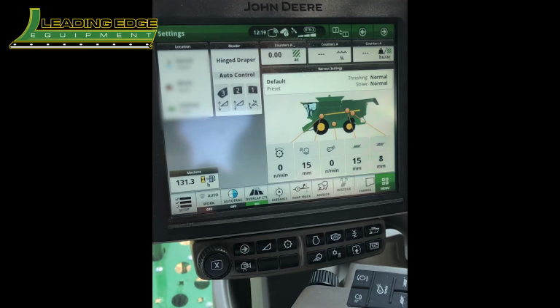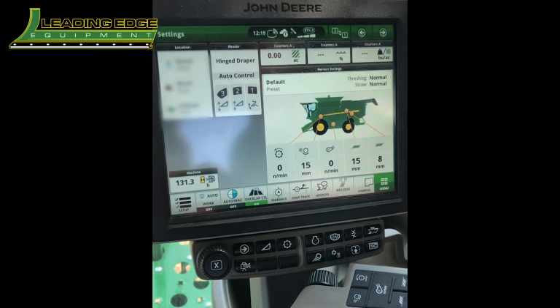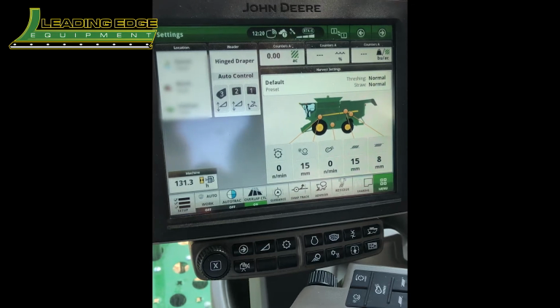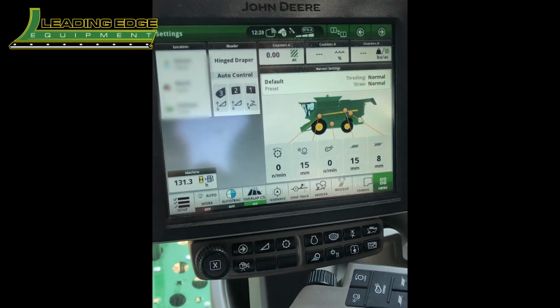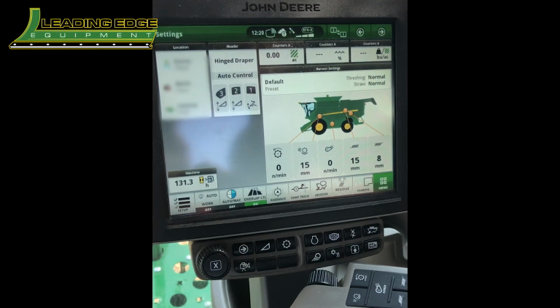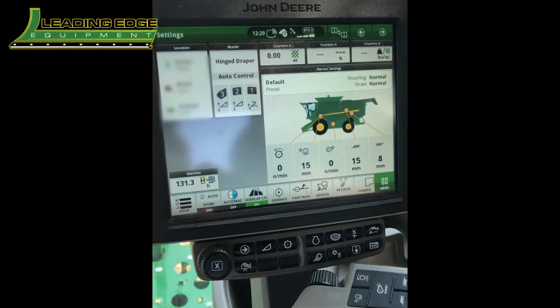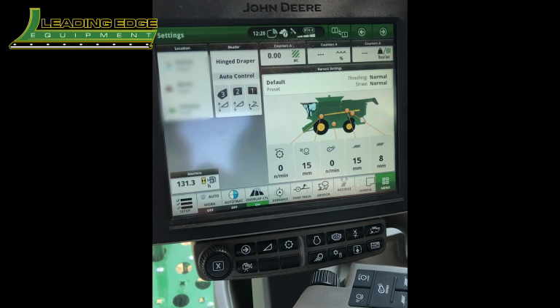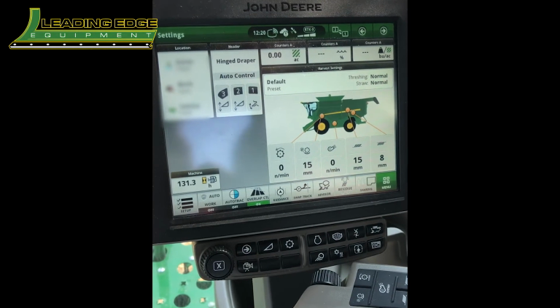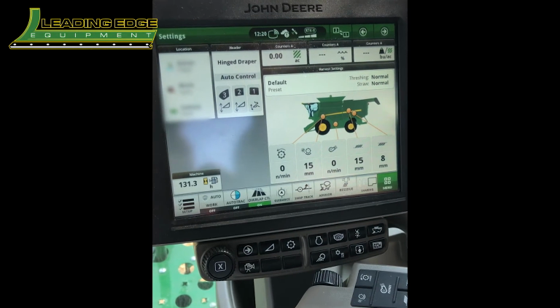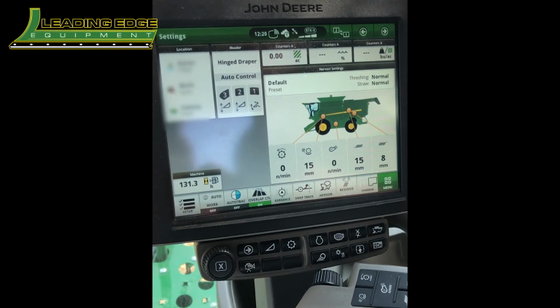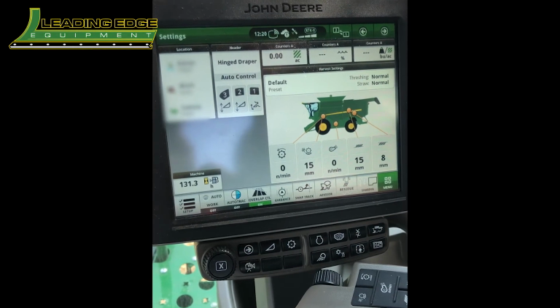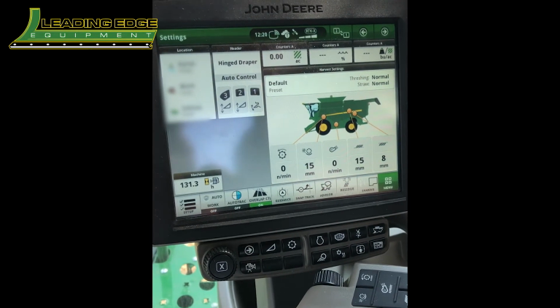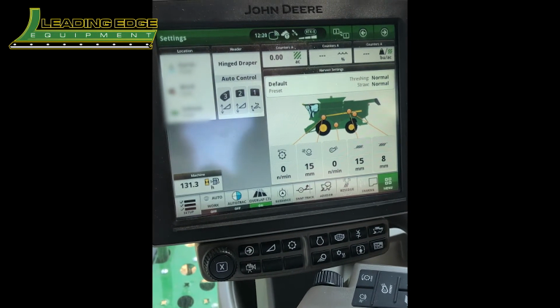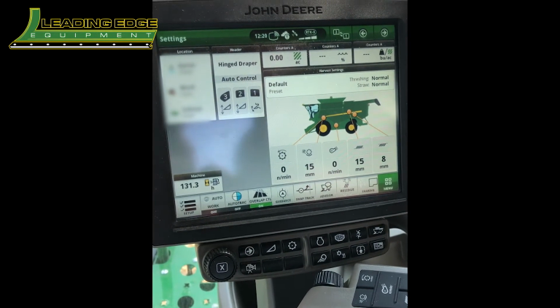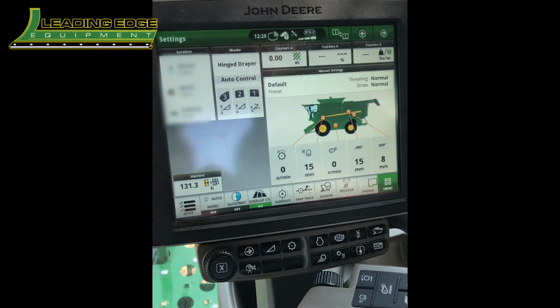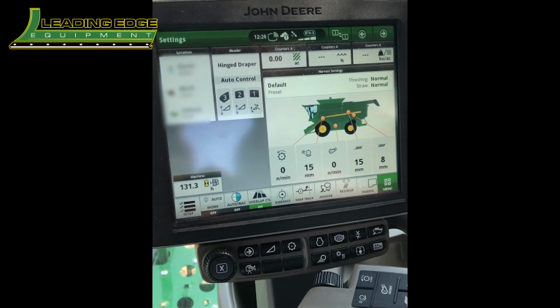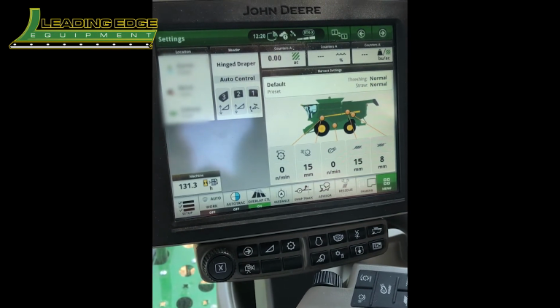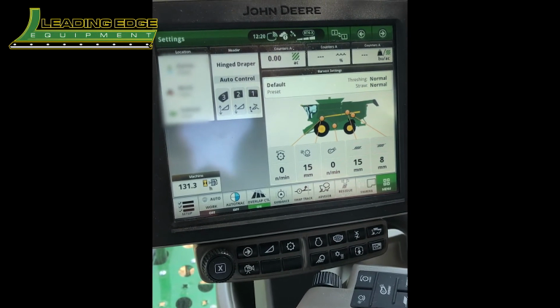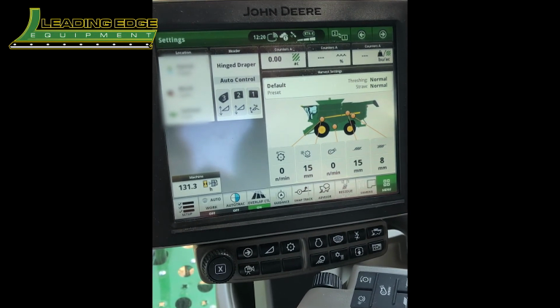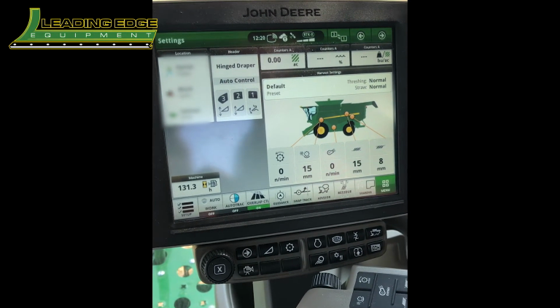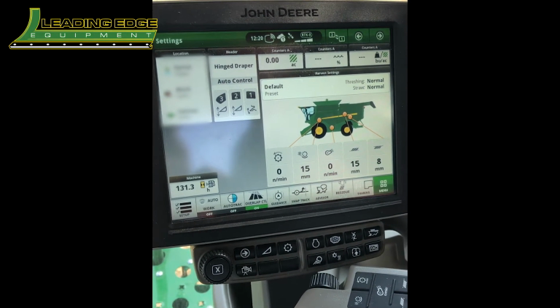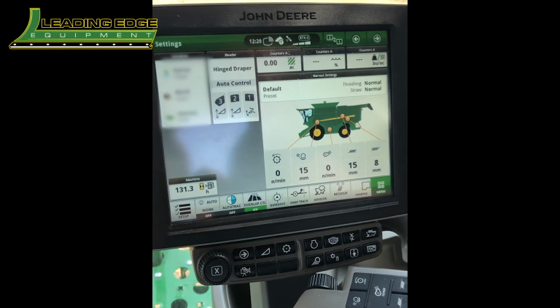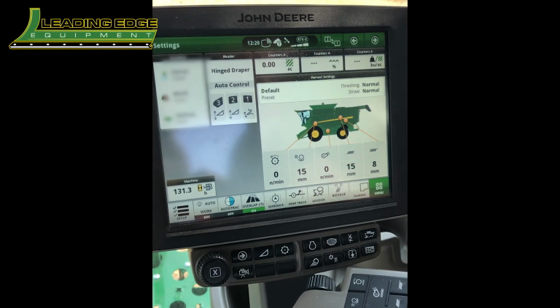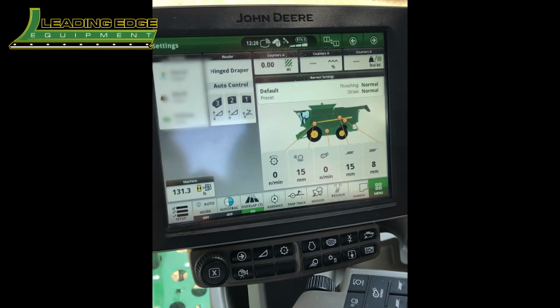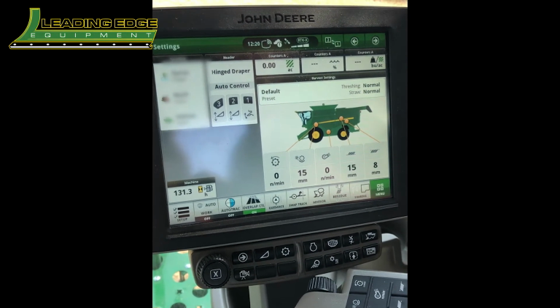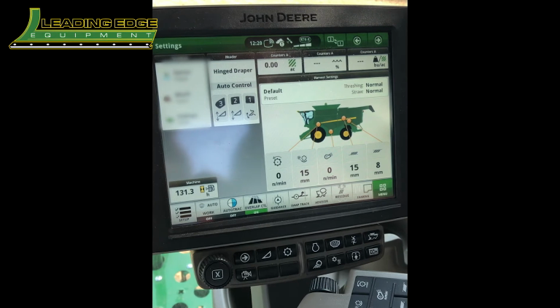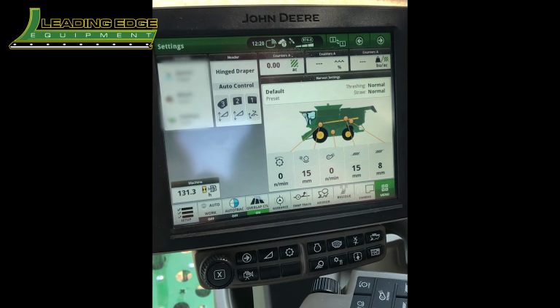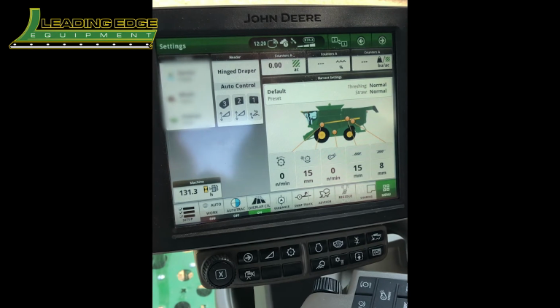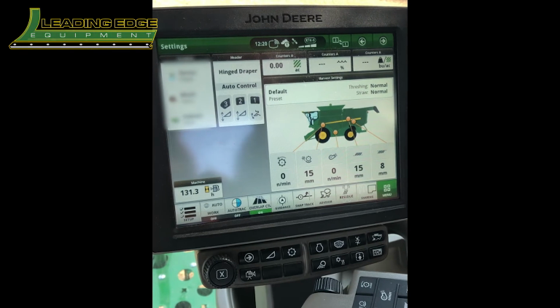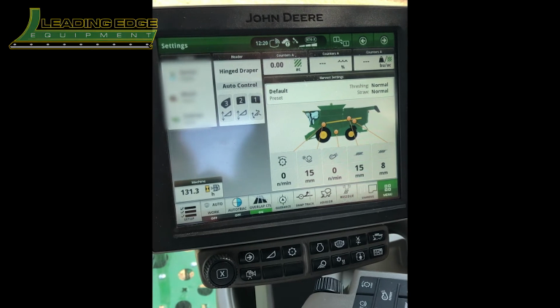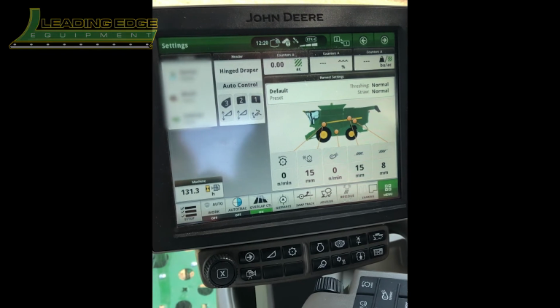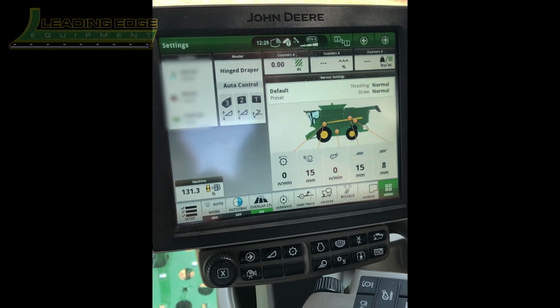Hi, my name is Caden Martinson with Leading Edge Equipment, and today we're gonna go over how to calibrate your hinge draper.